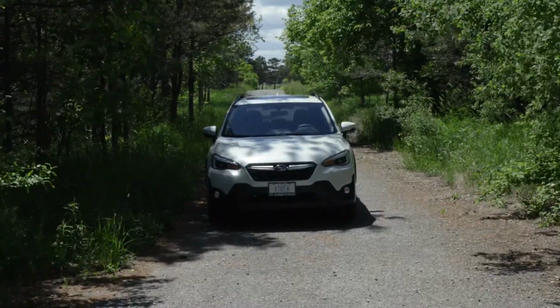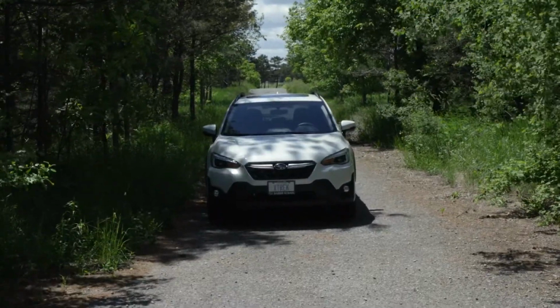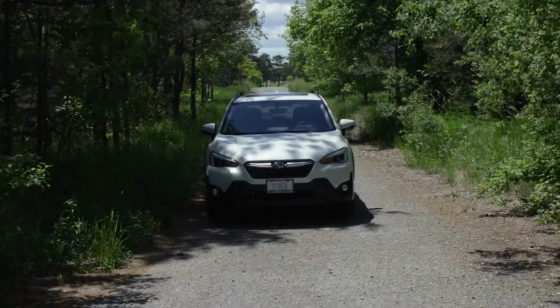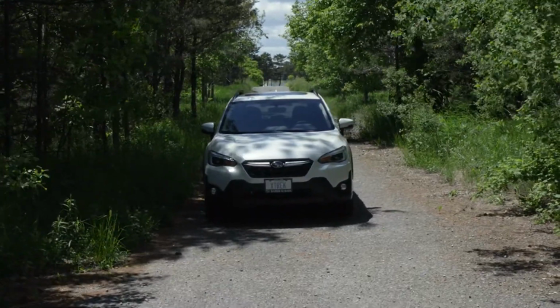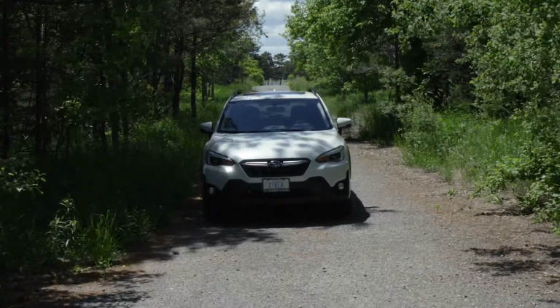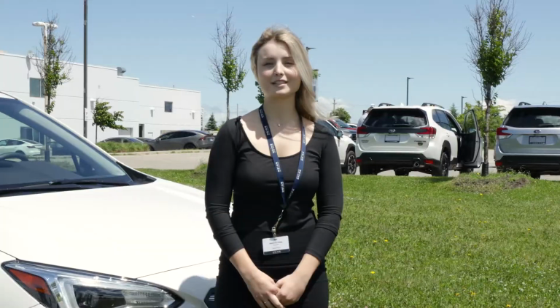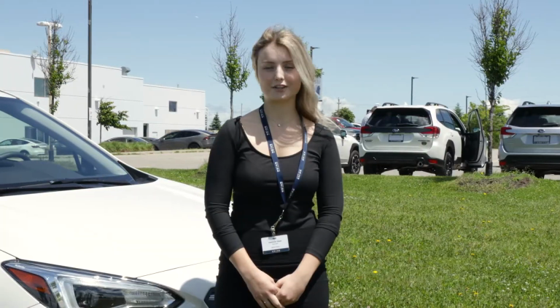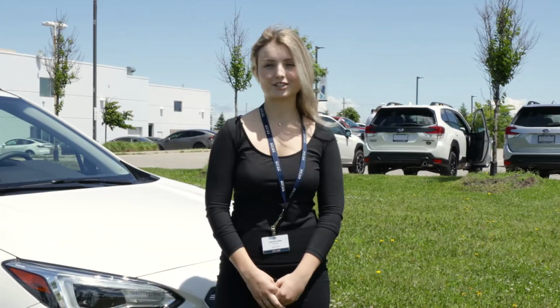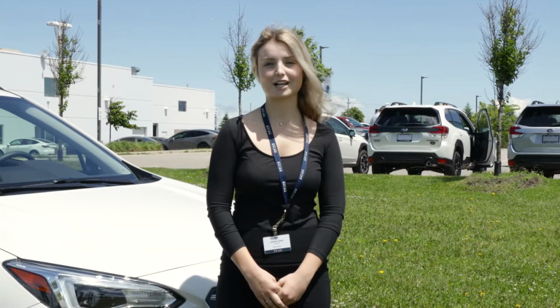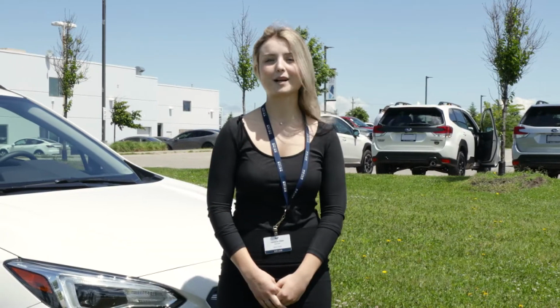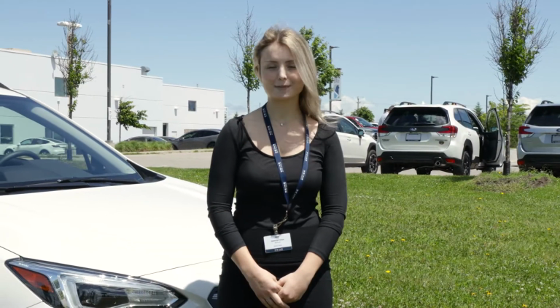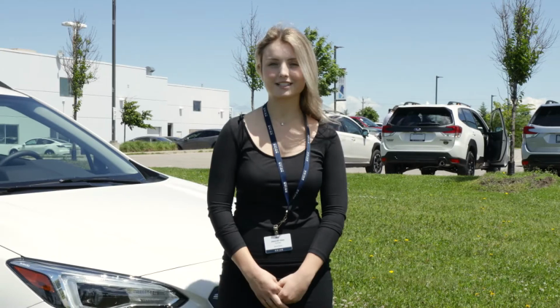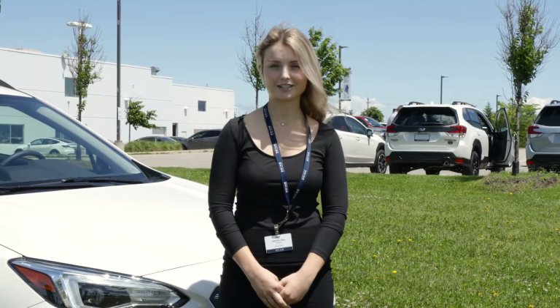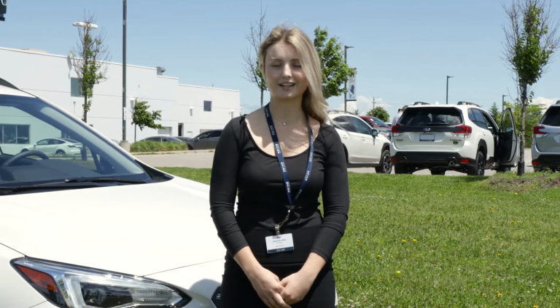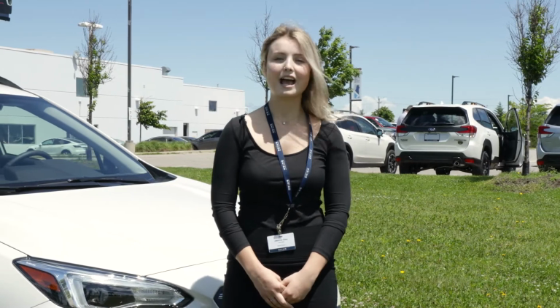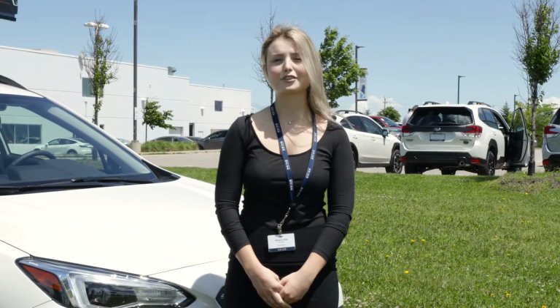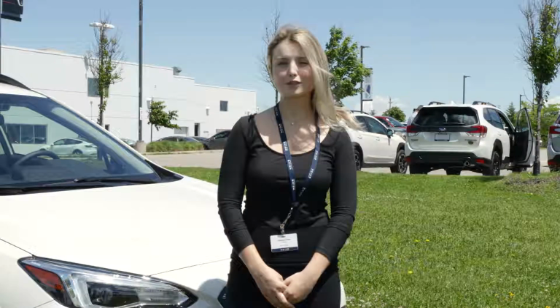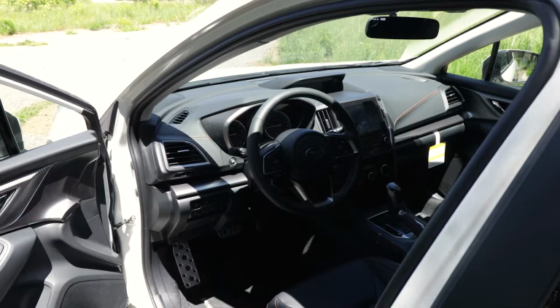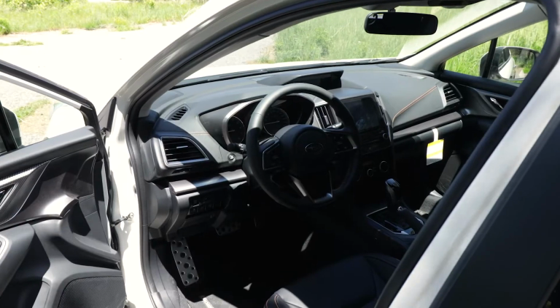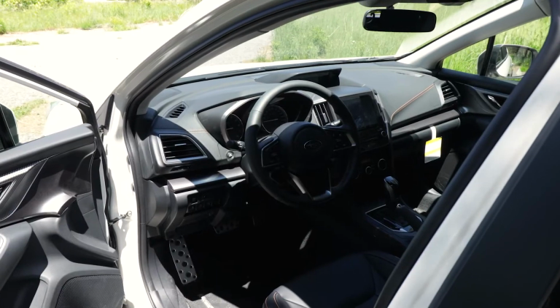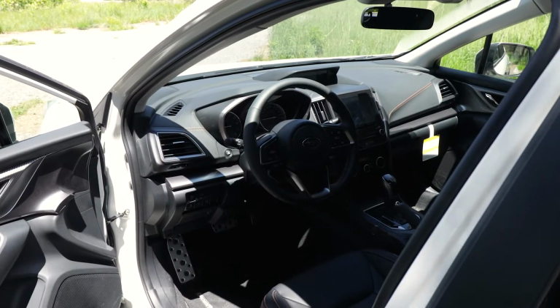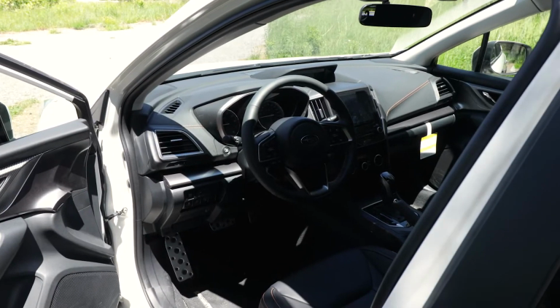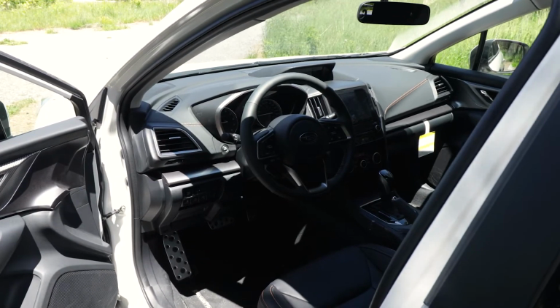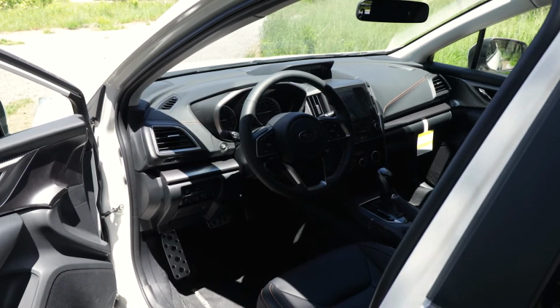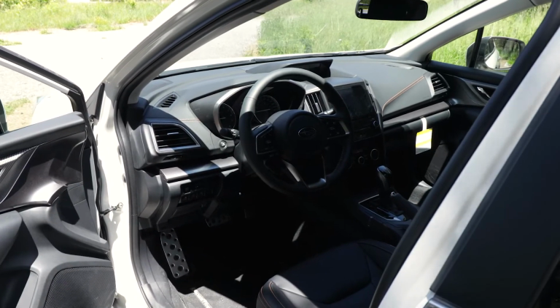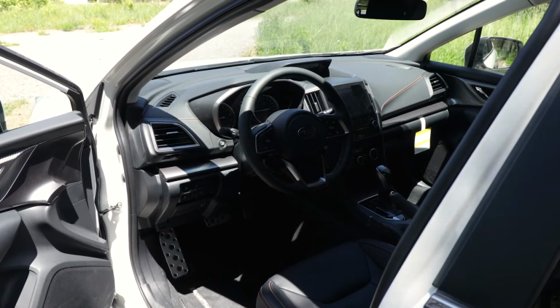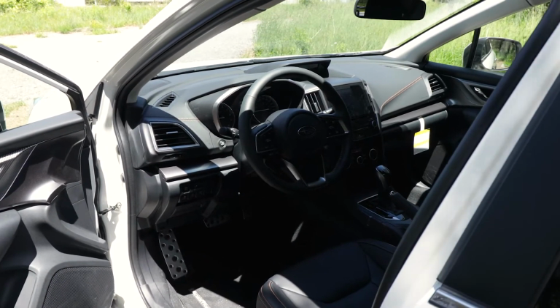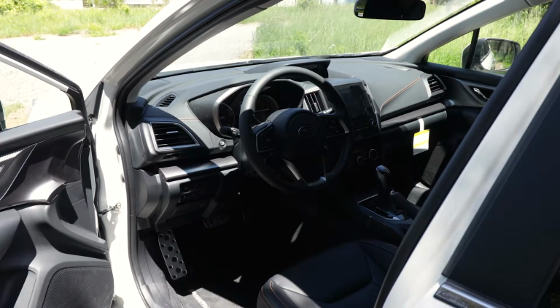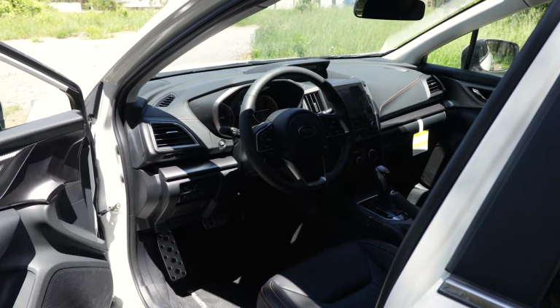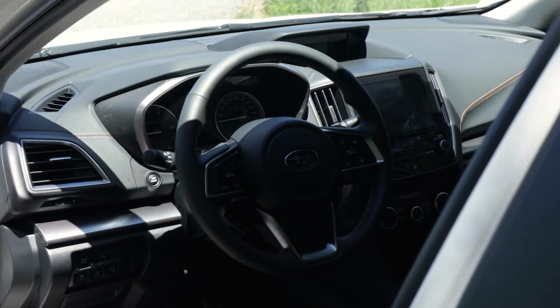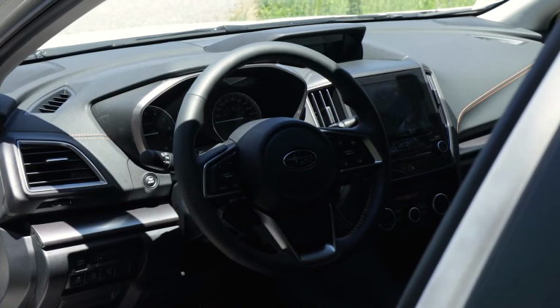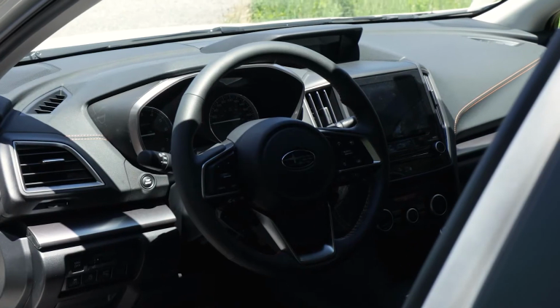Our Crosstrek has amazing features like our blind spot detection. And for those cold winter months, we have a heated steering wheel in all trims except for the convenience.